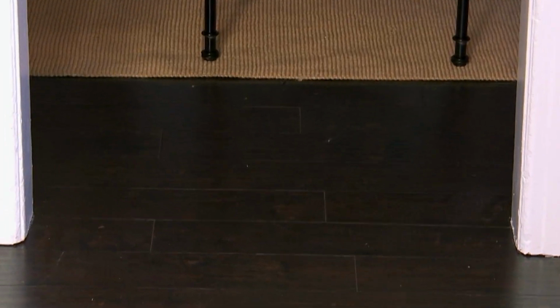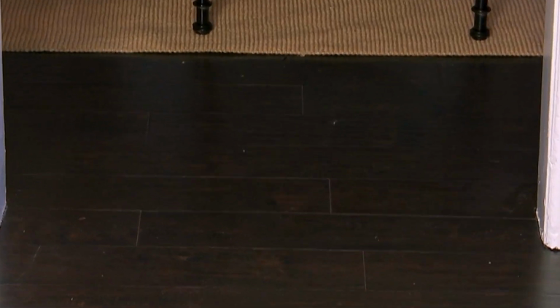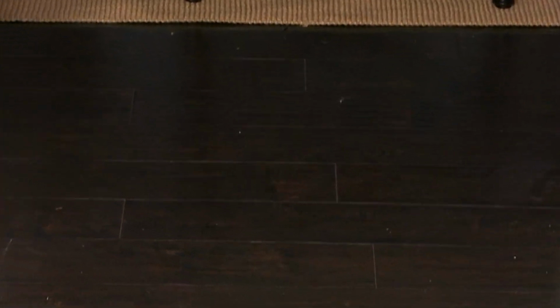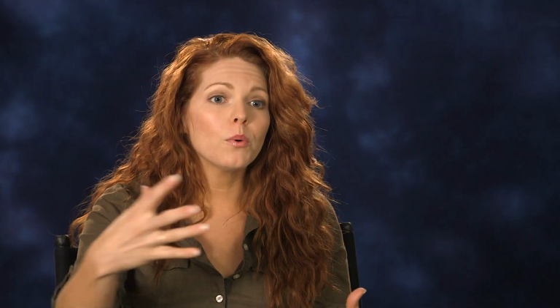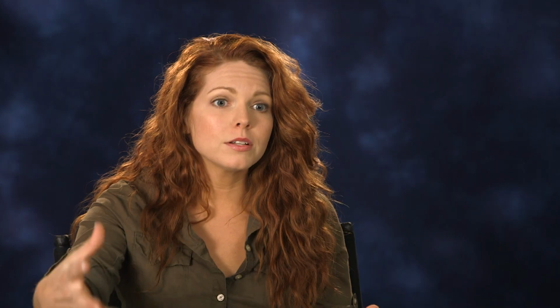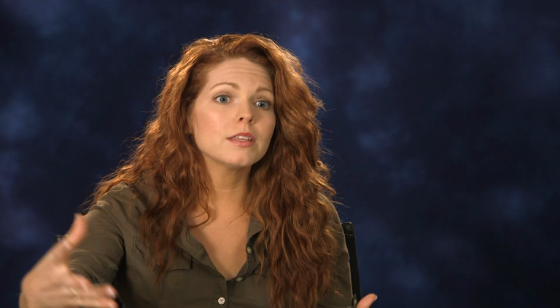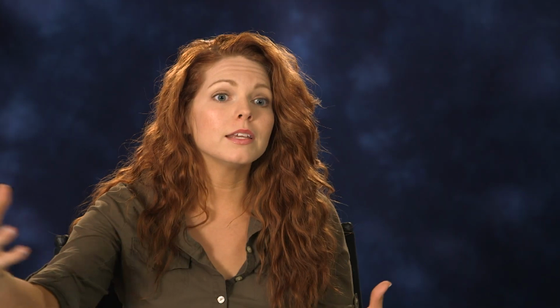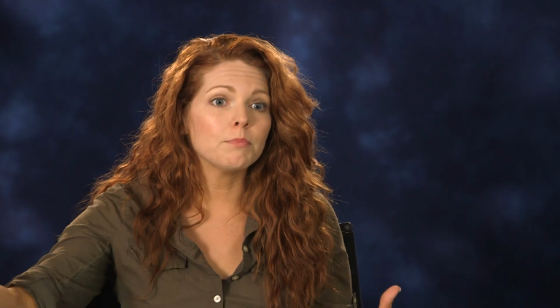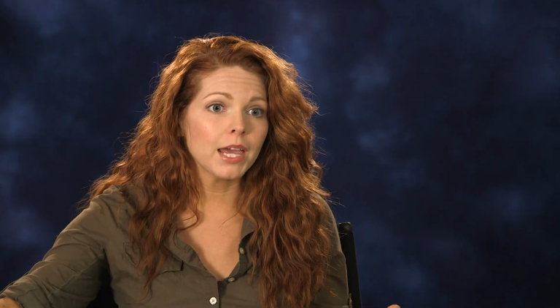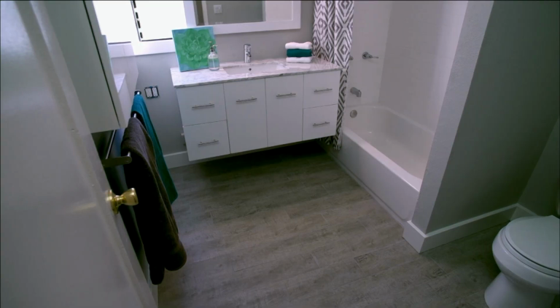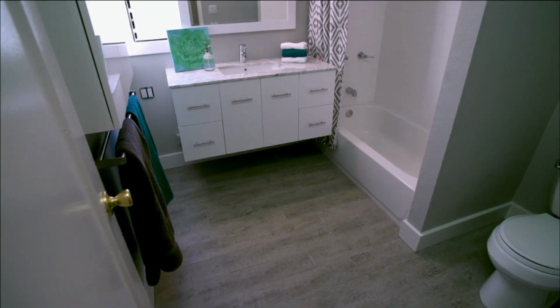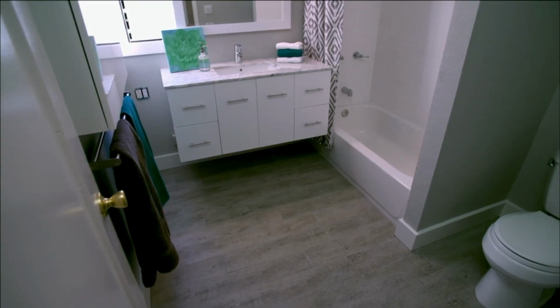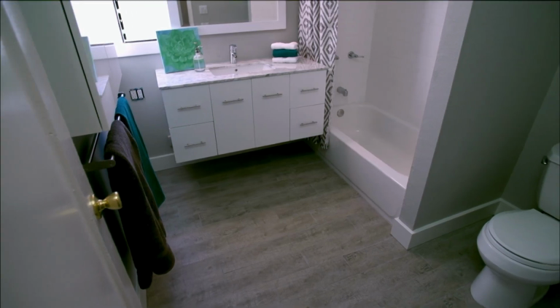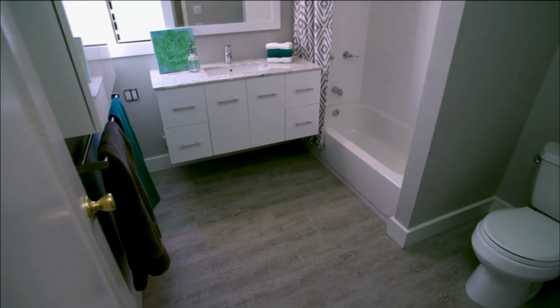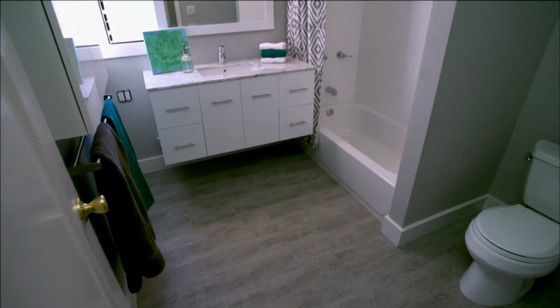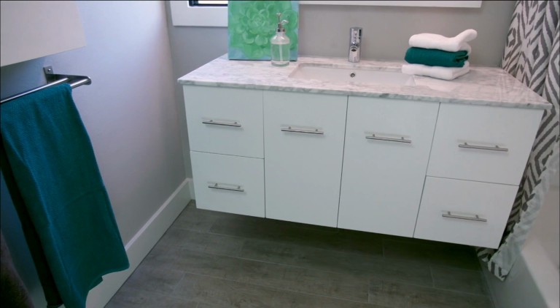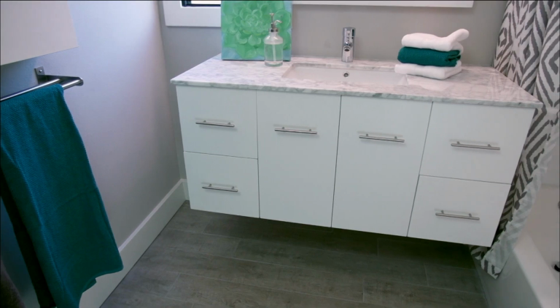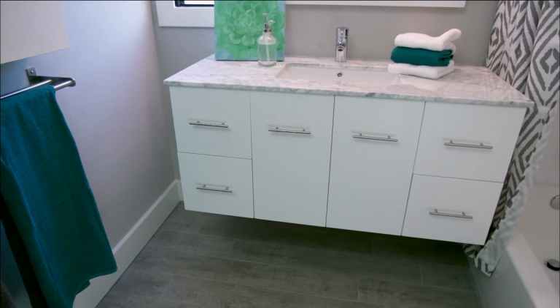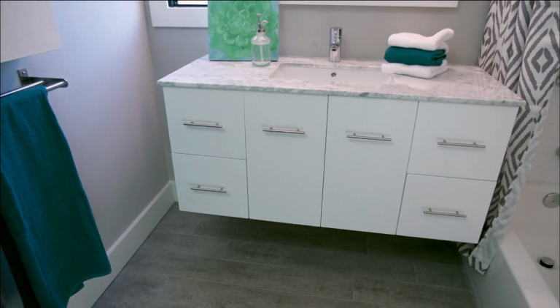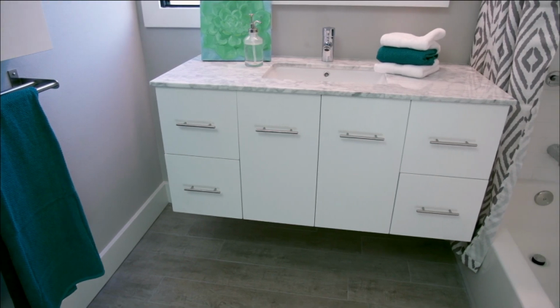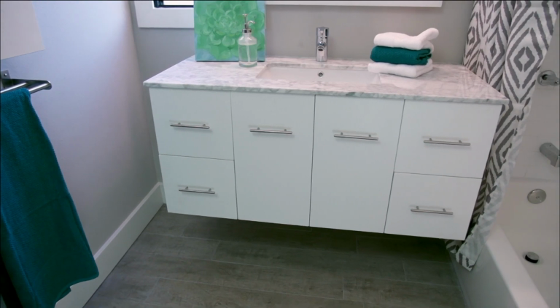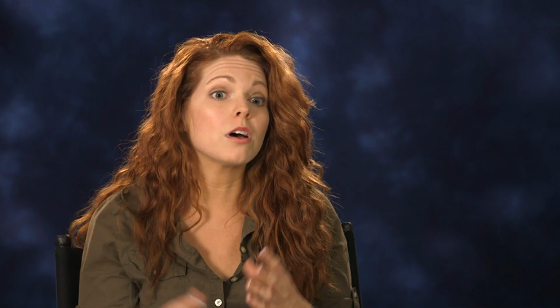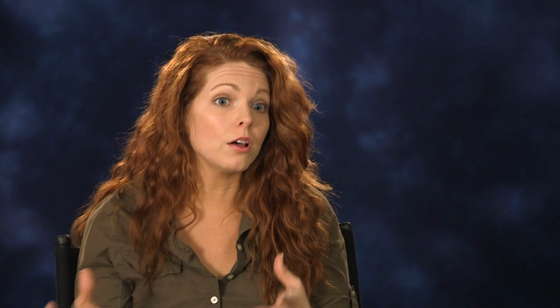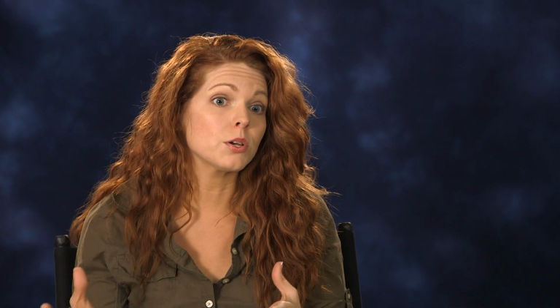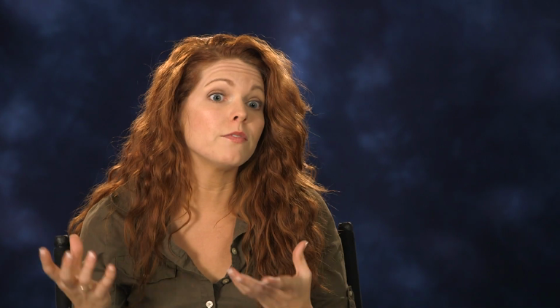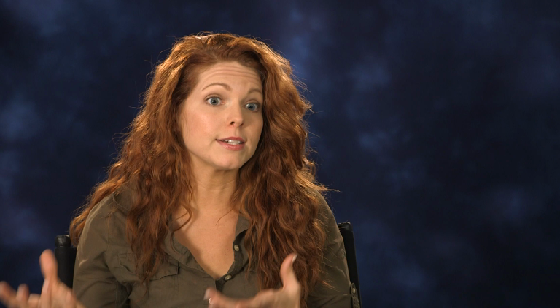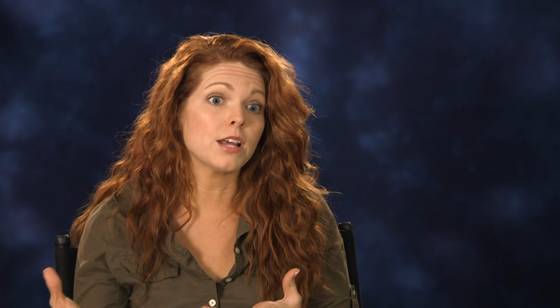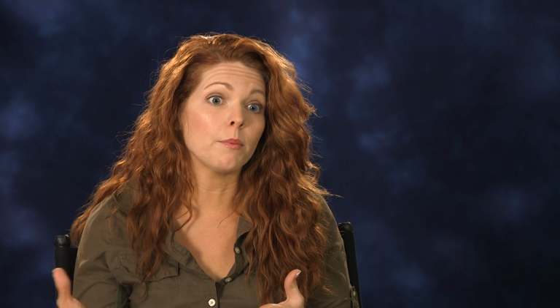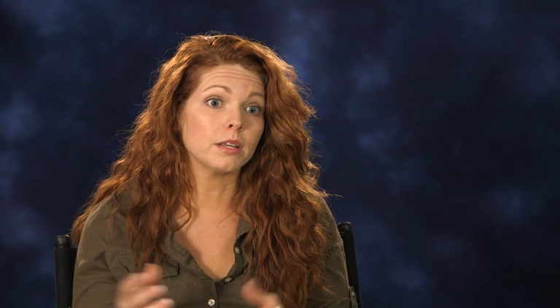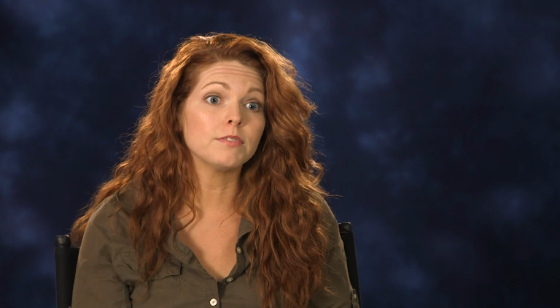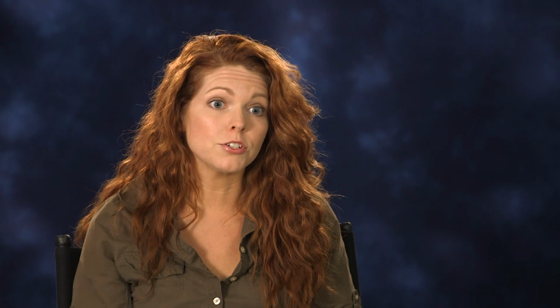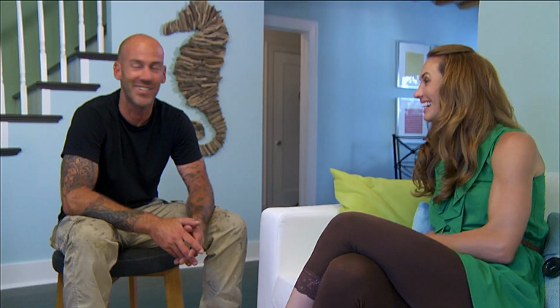And then you go on to the Lincoln pavers that are throughout the rest of the house, which is also a very dominant feature.